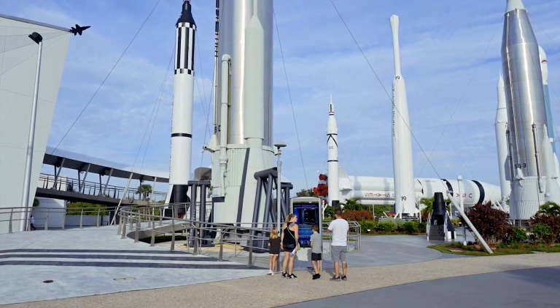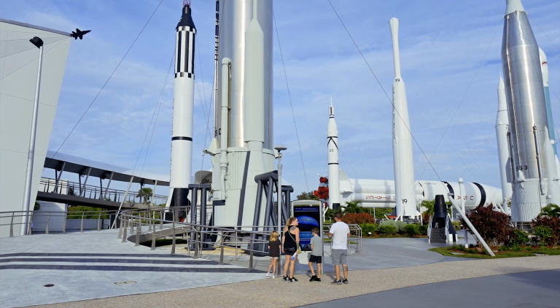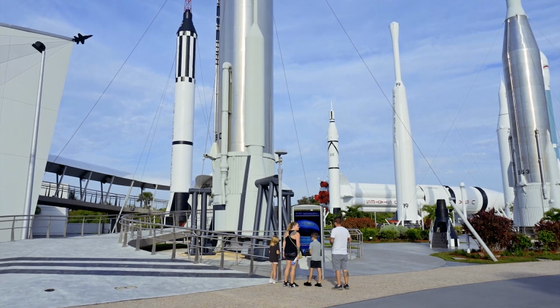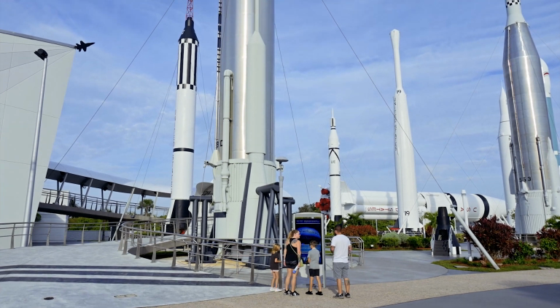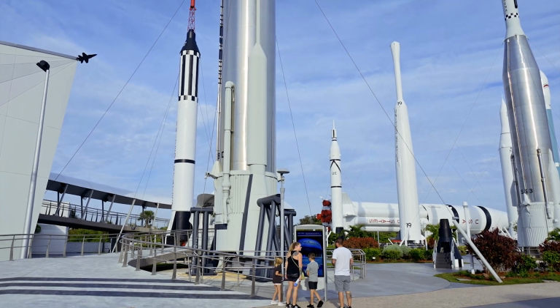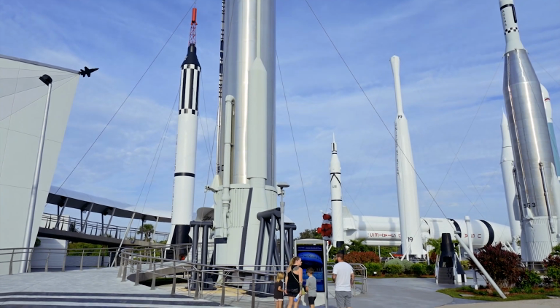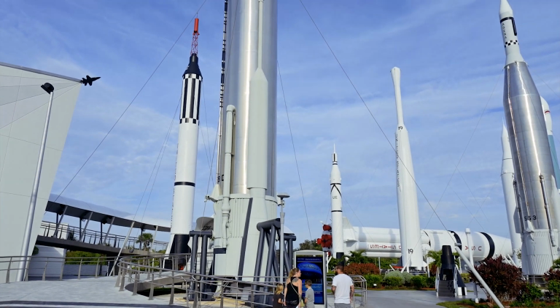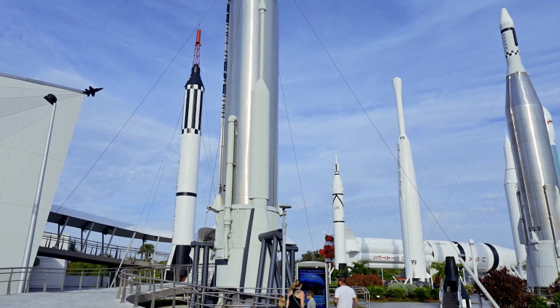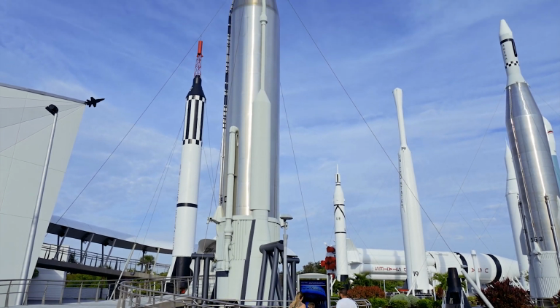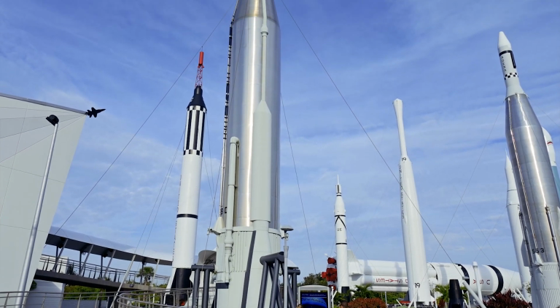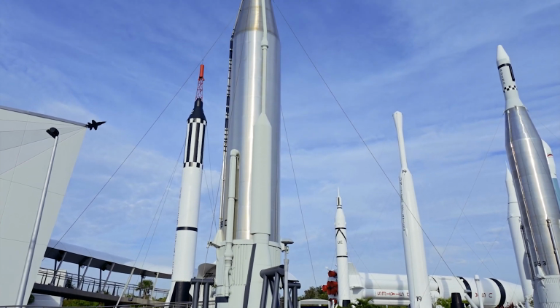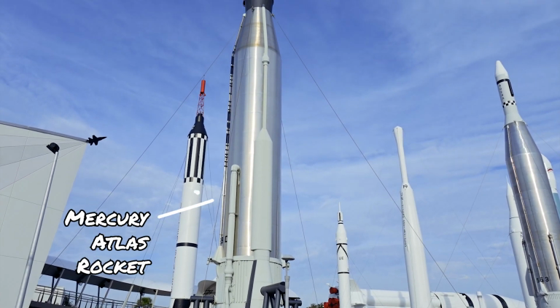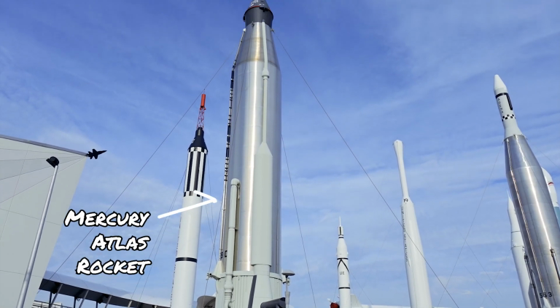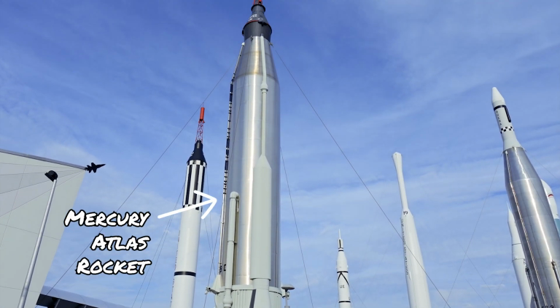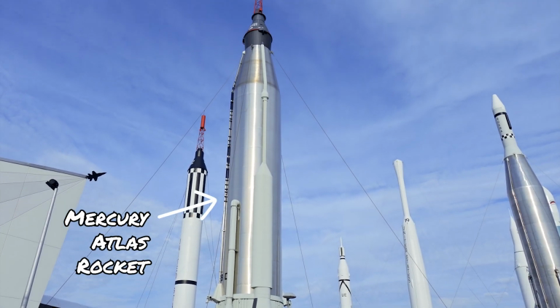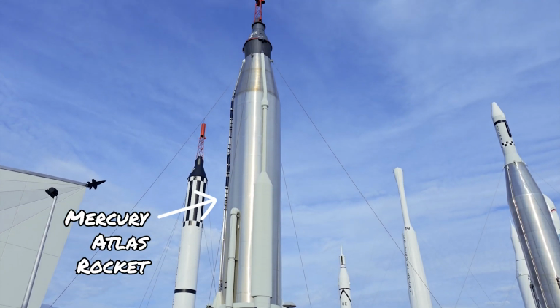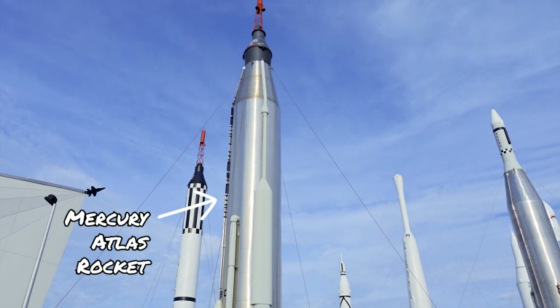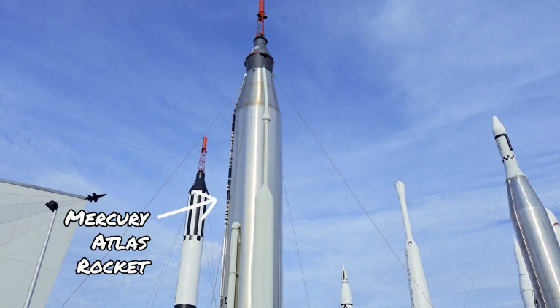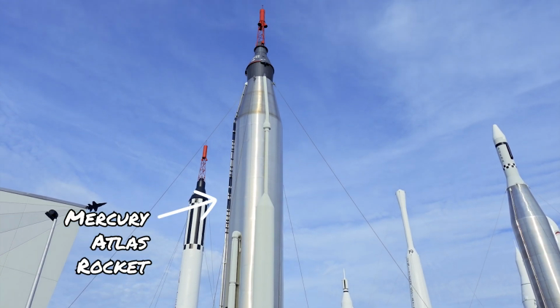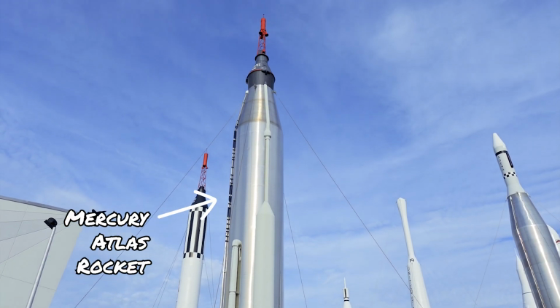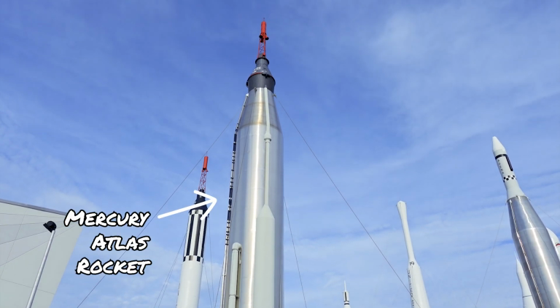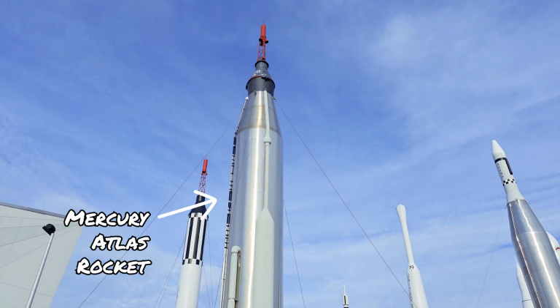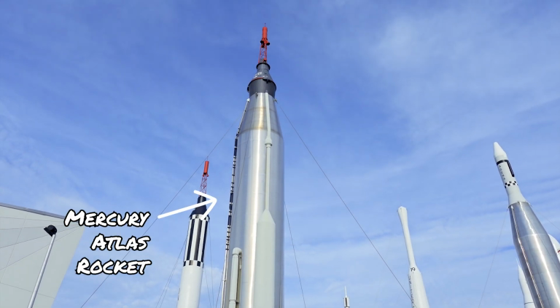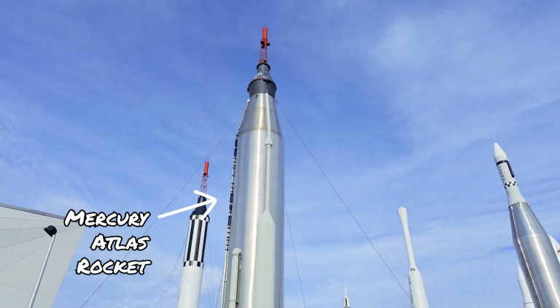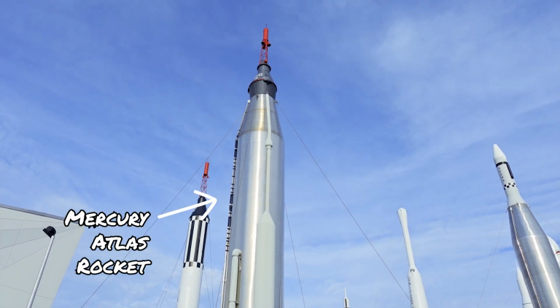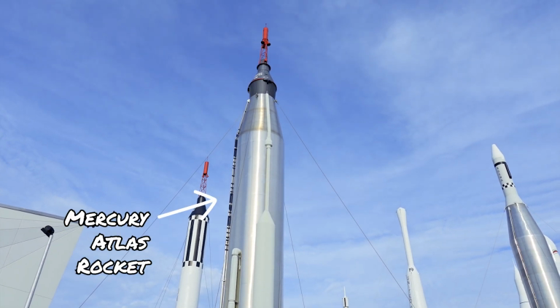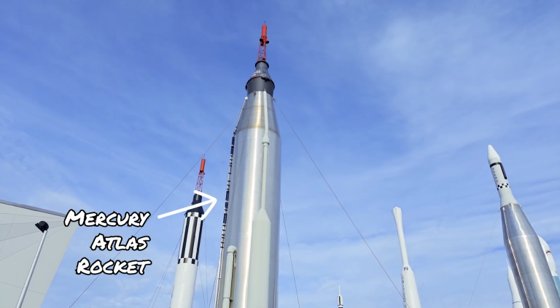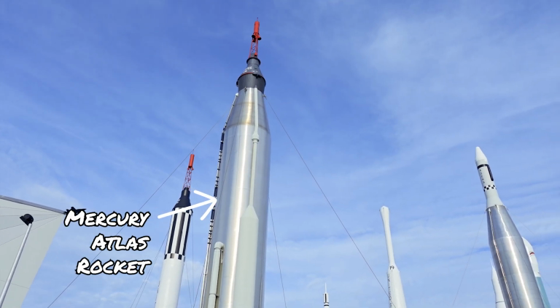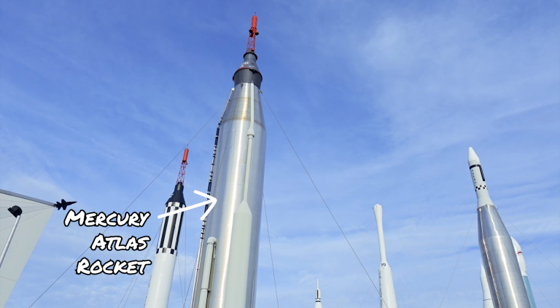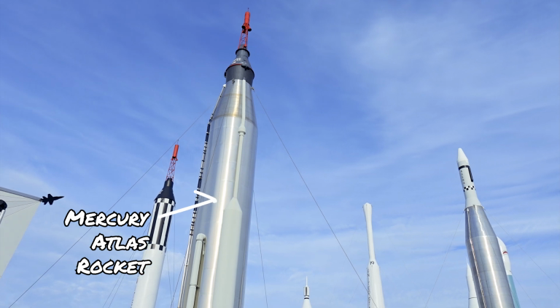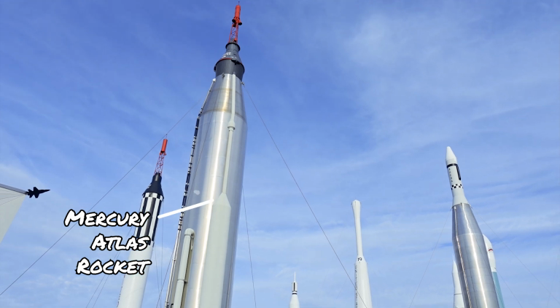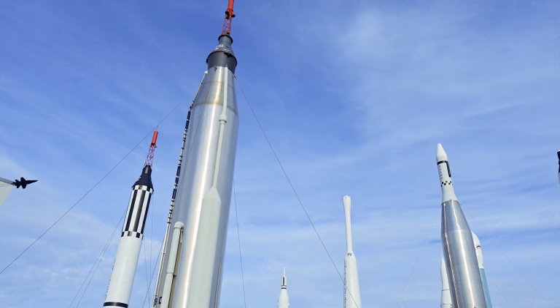As soon as you walk through the main entrance, your visit starts in grand fashion with the height and grandeur of the Rocket Garden.